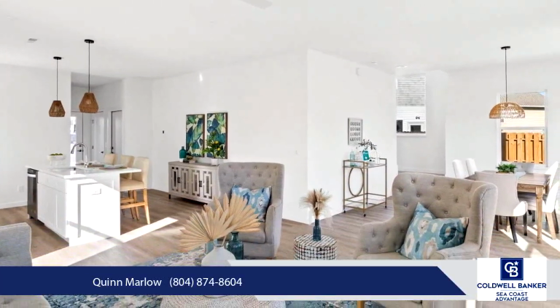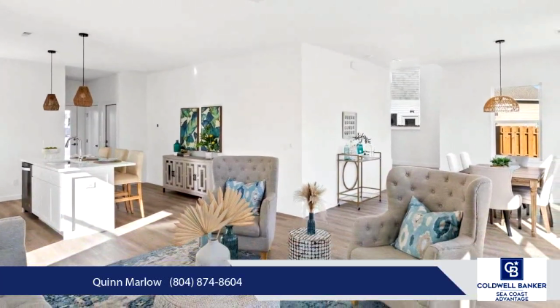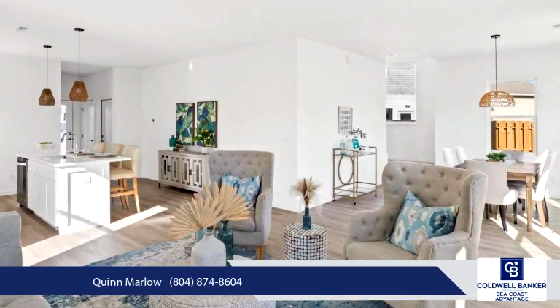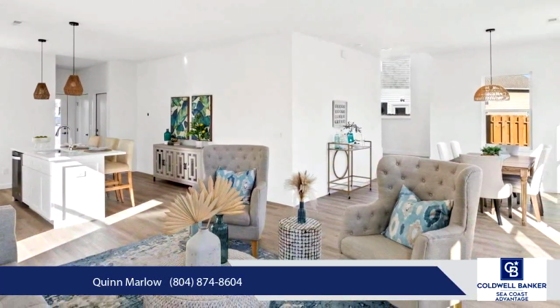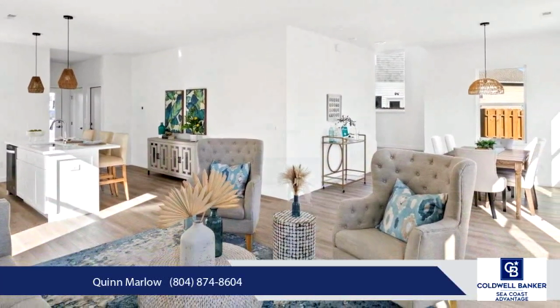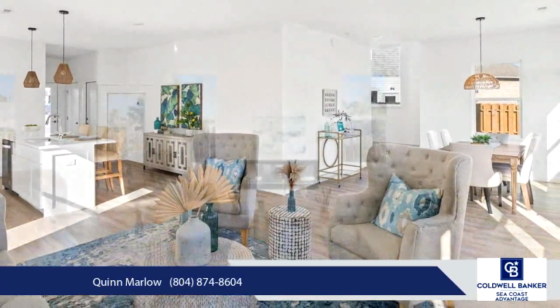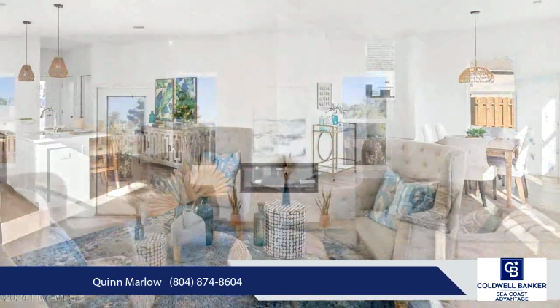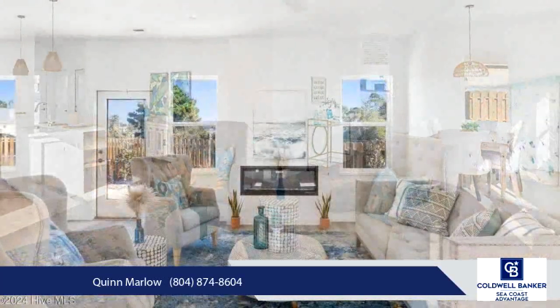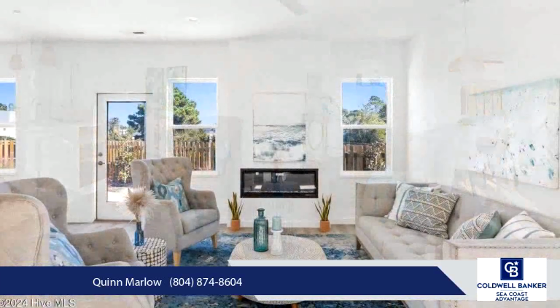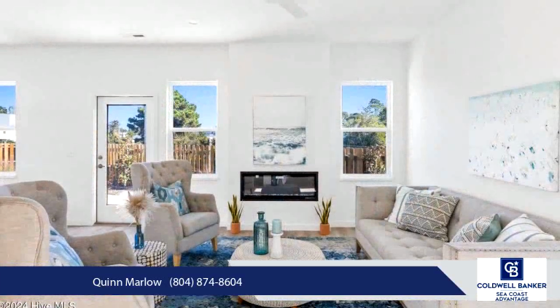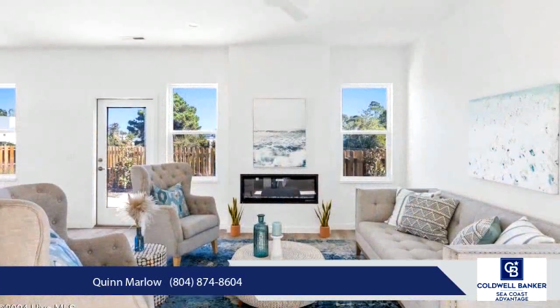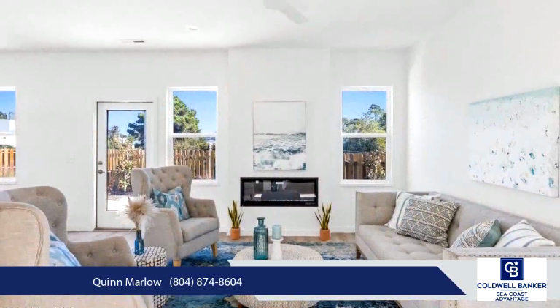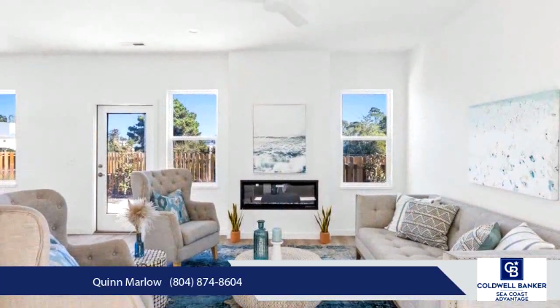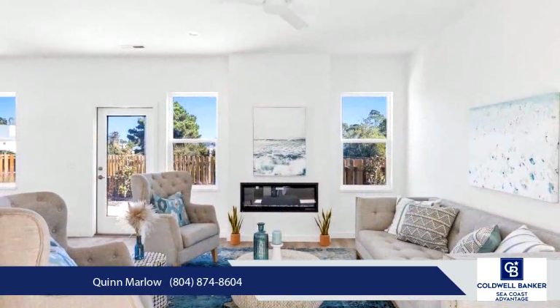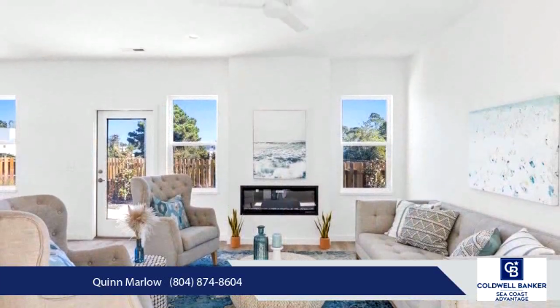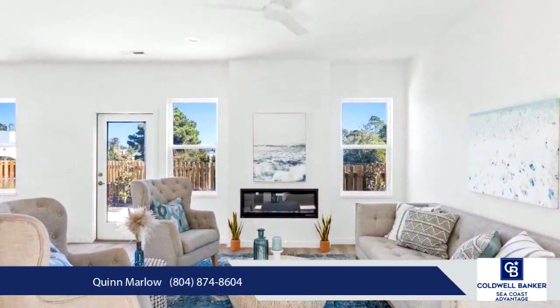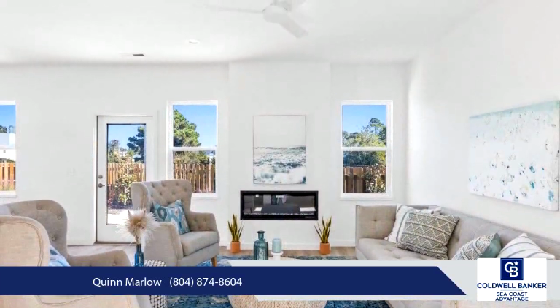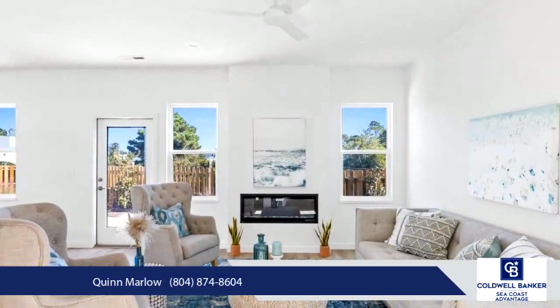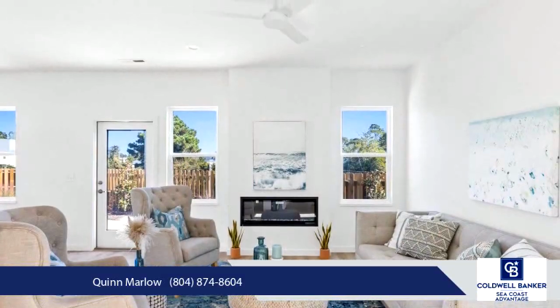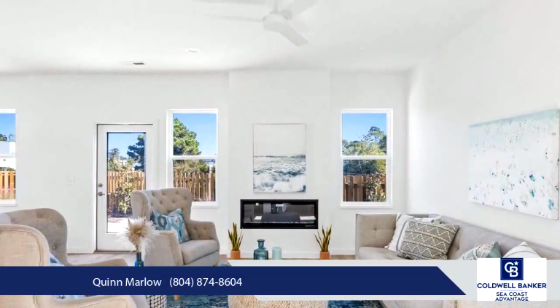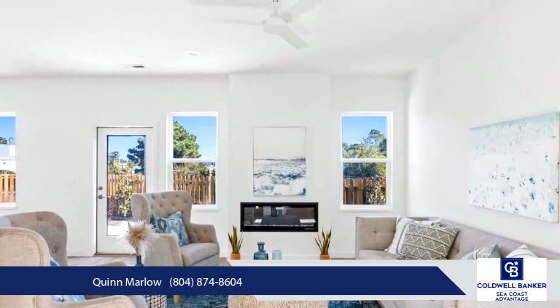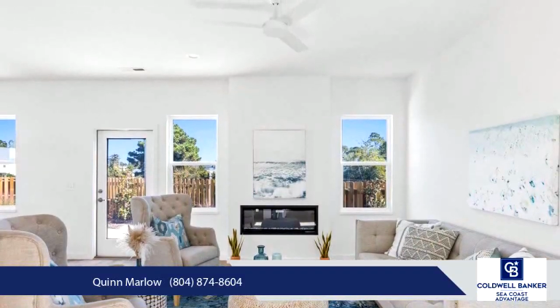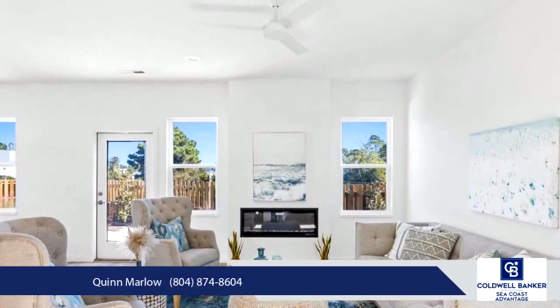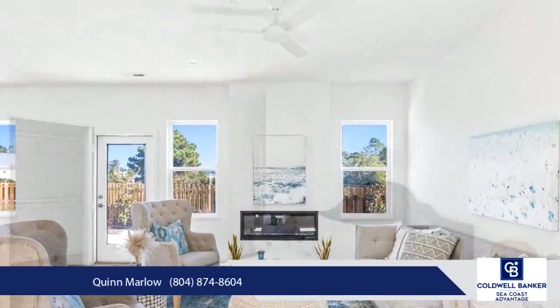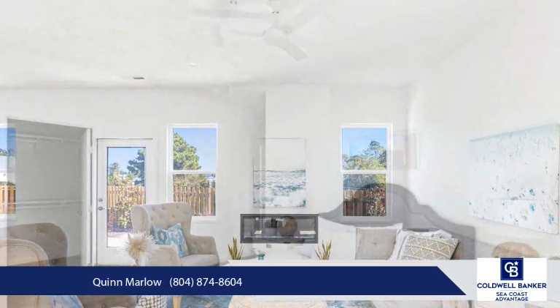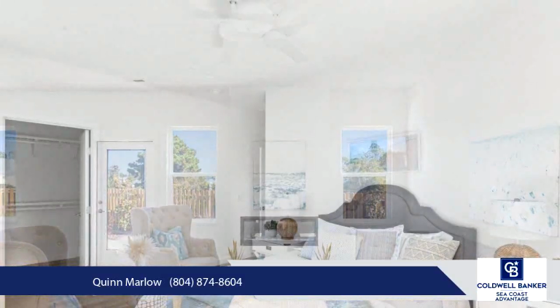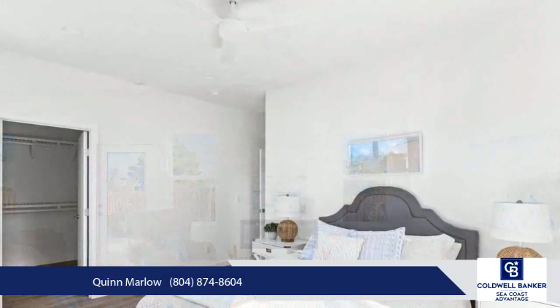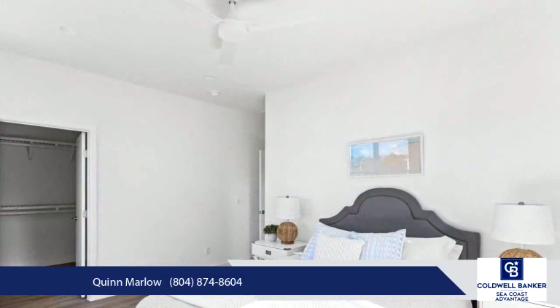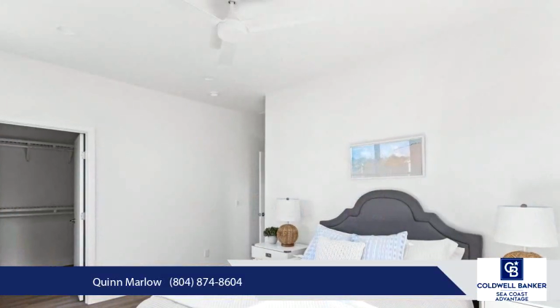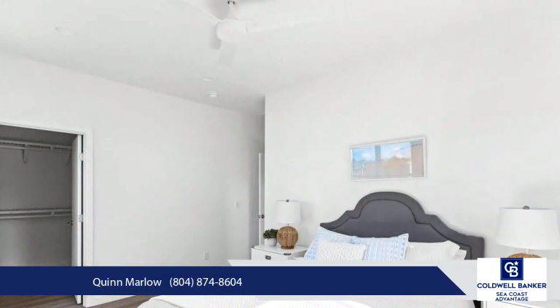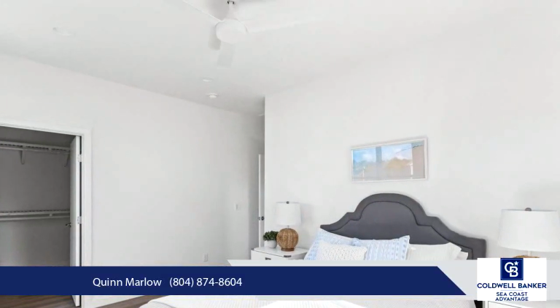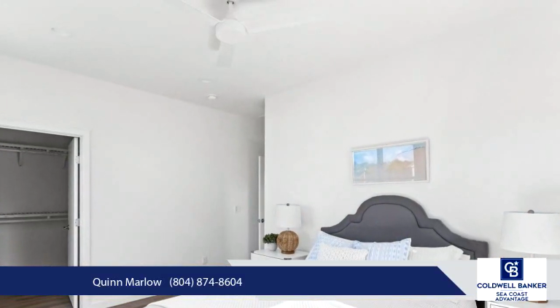This neighborhood also offers excellent rental income potential, with short-term rentals permitted, making it a smart investment.